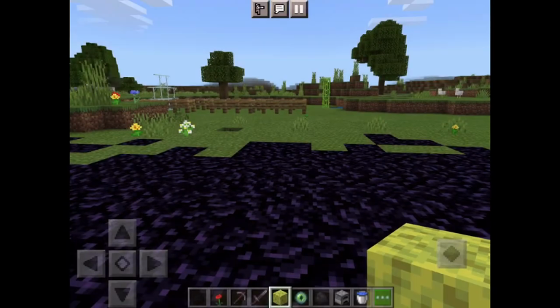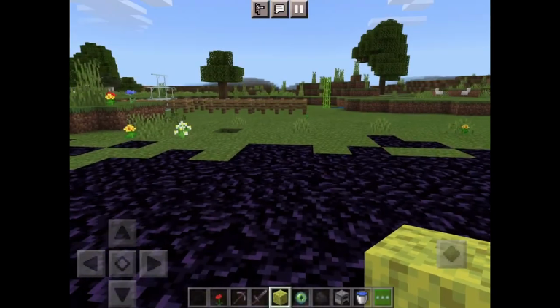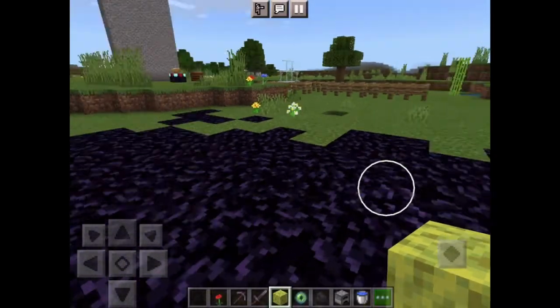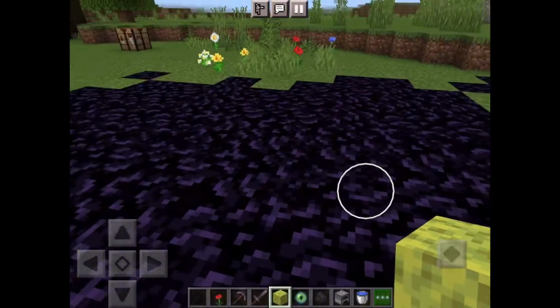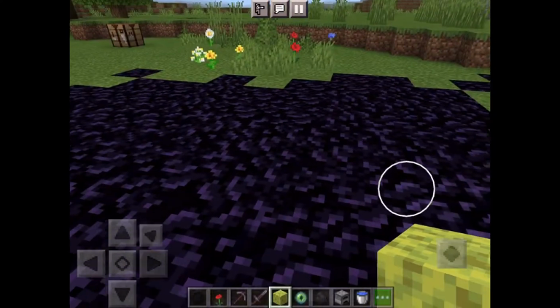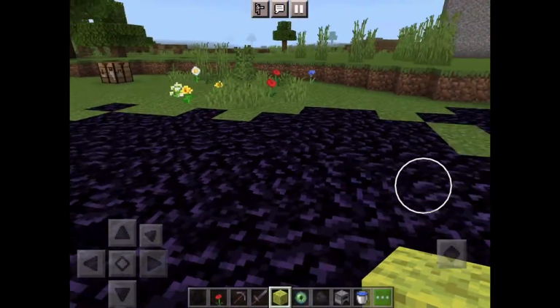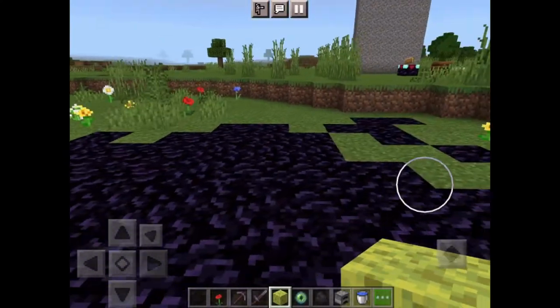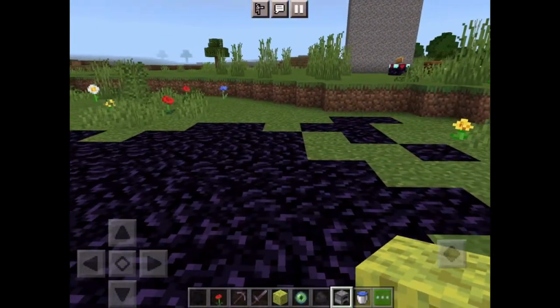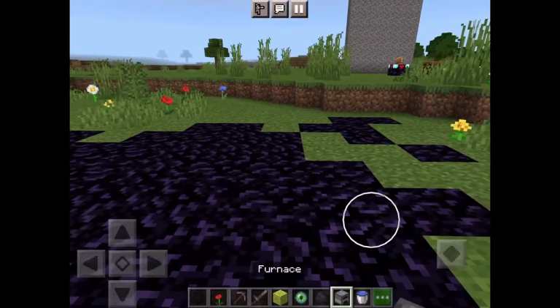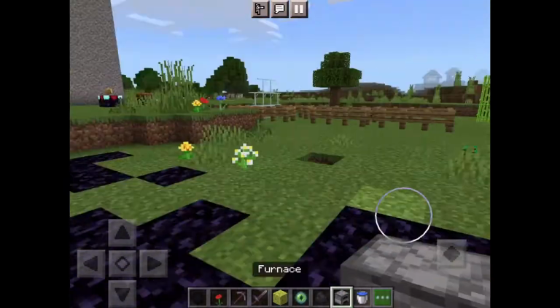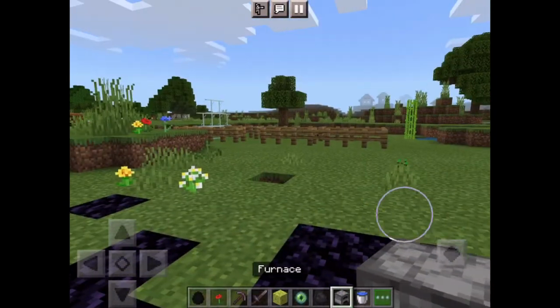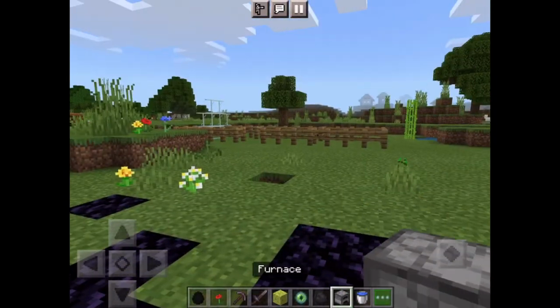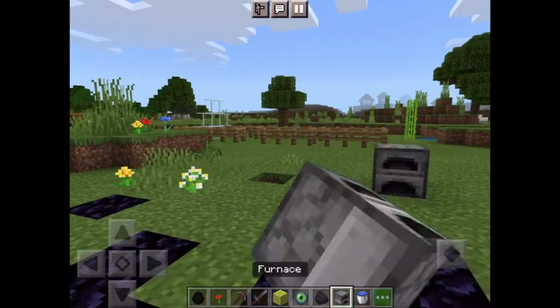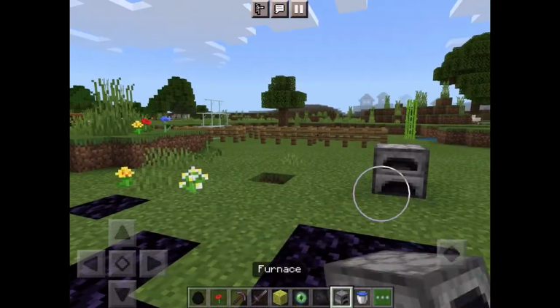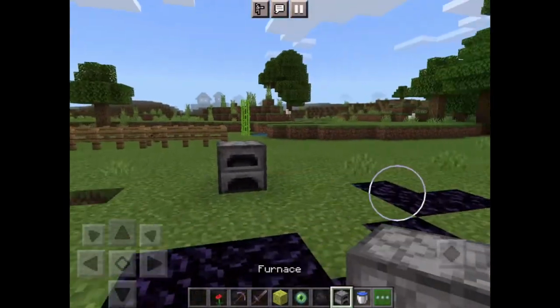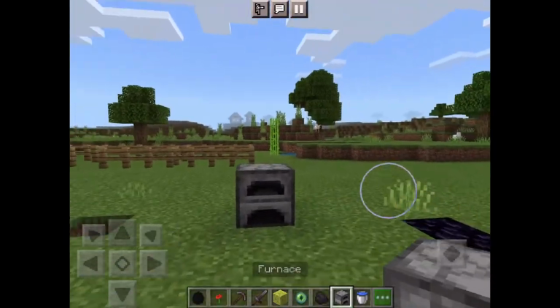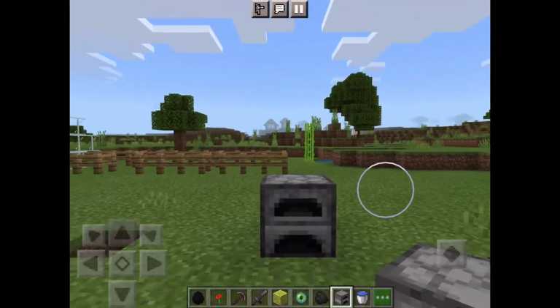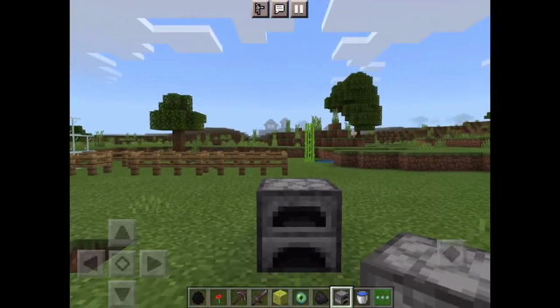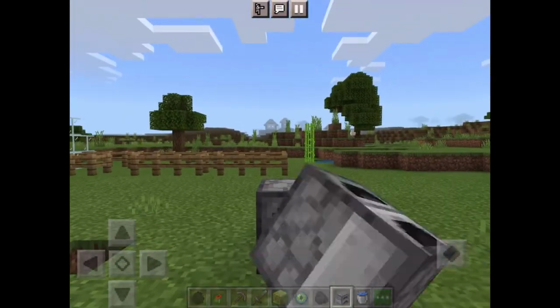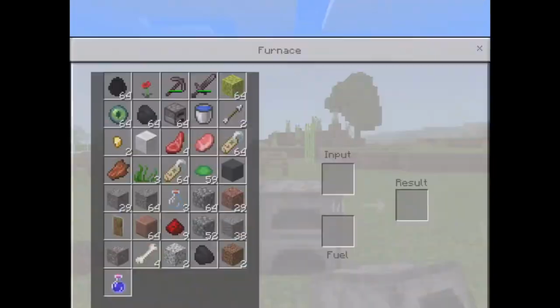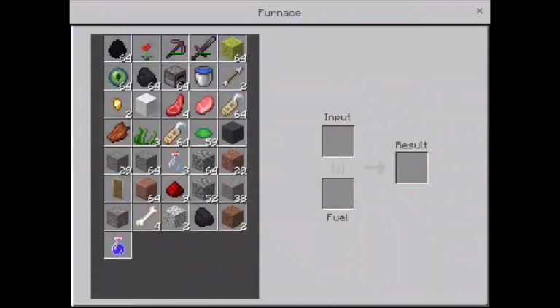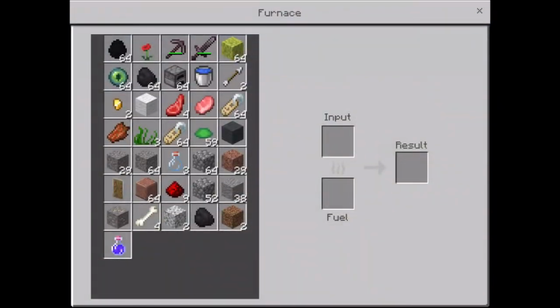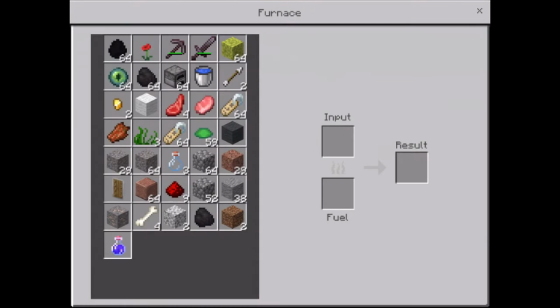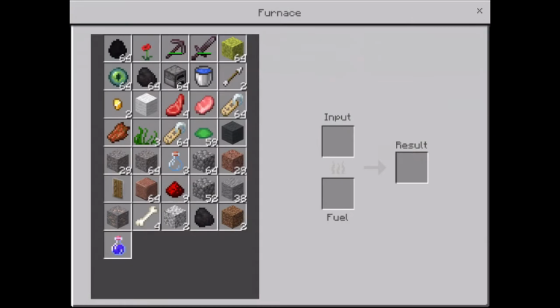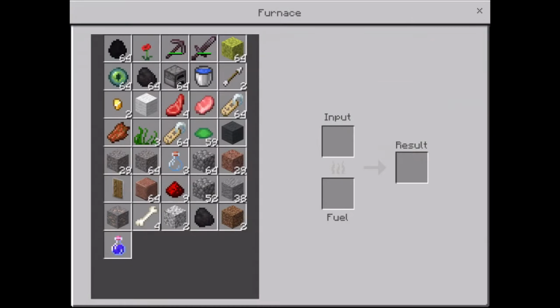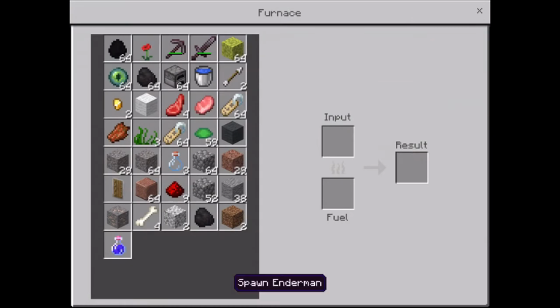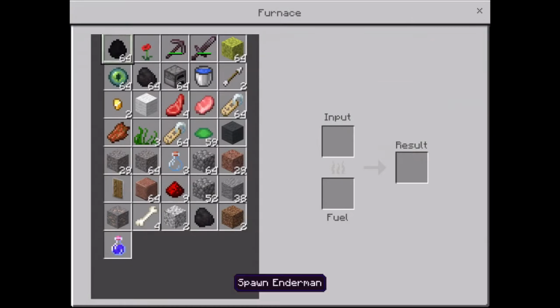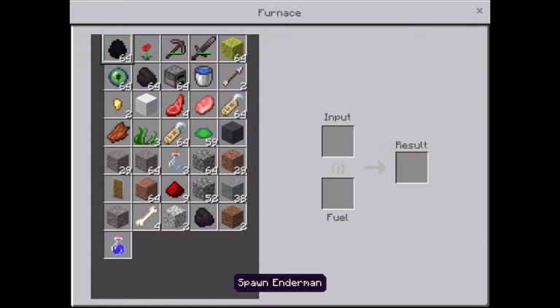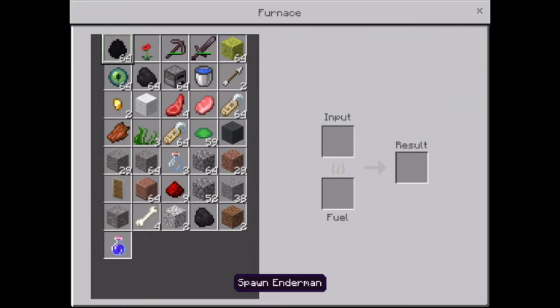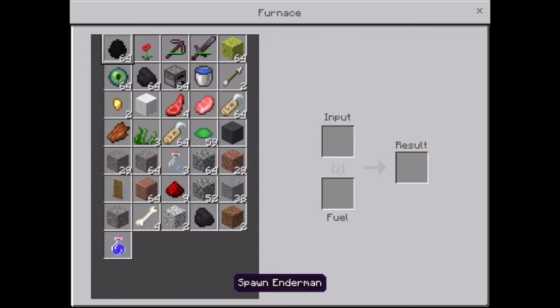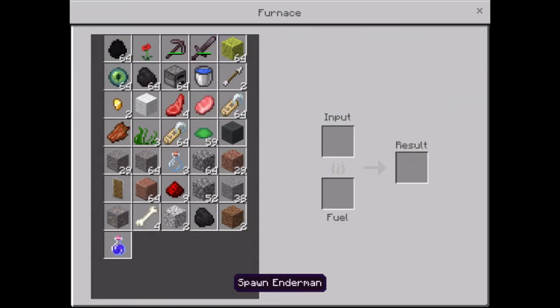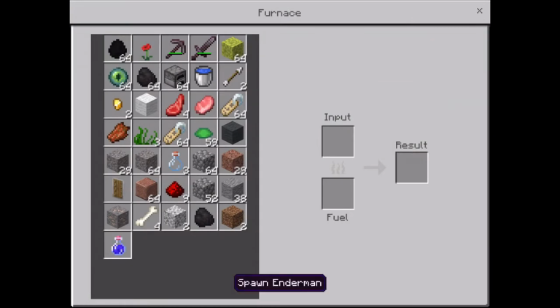Now how to dry a wet sponge — you just need a furnace and you gotta cook the sponge.